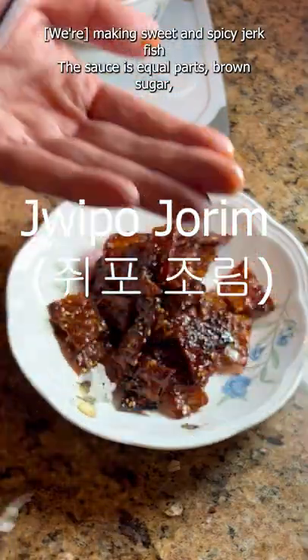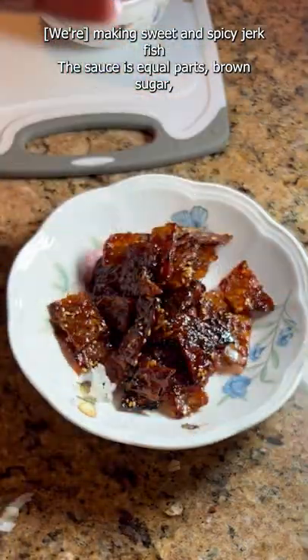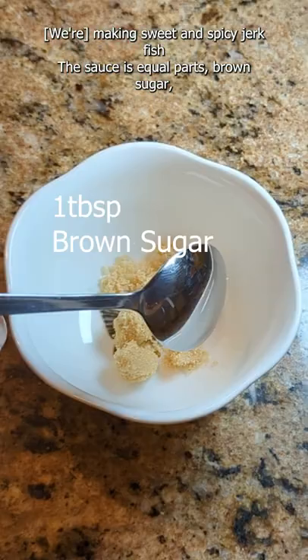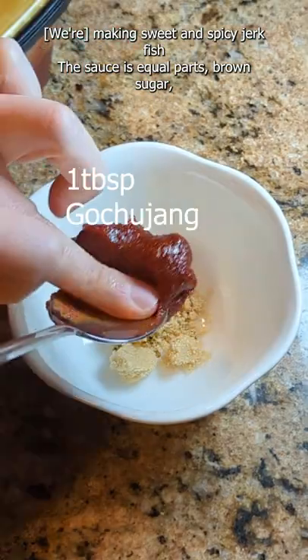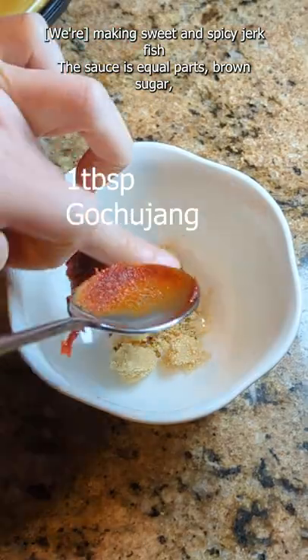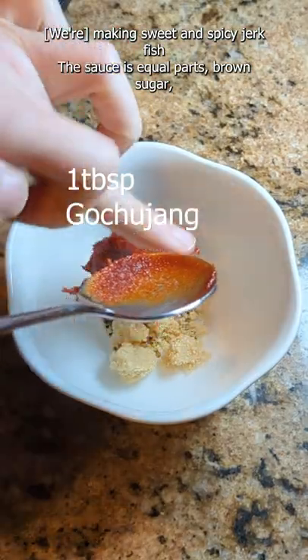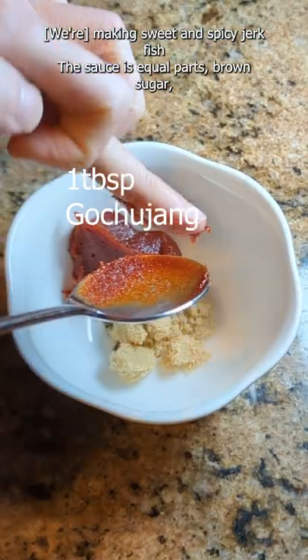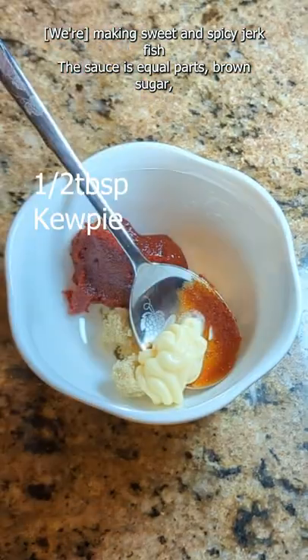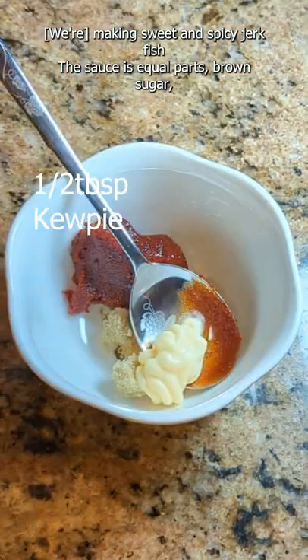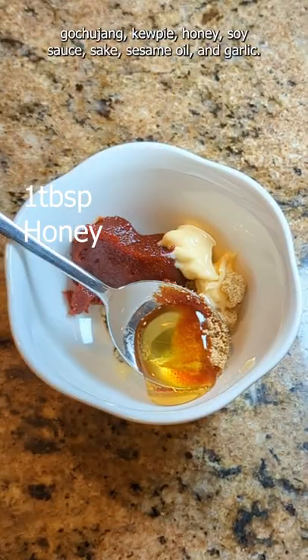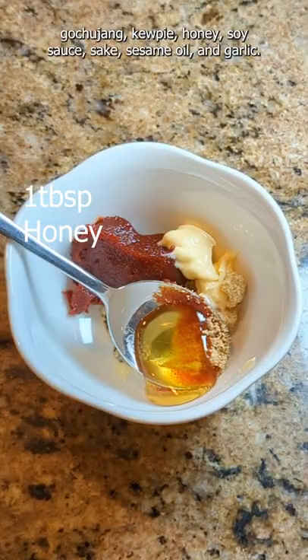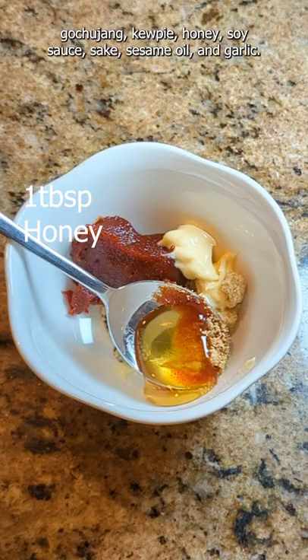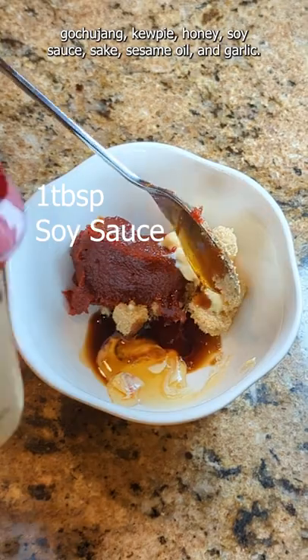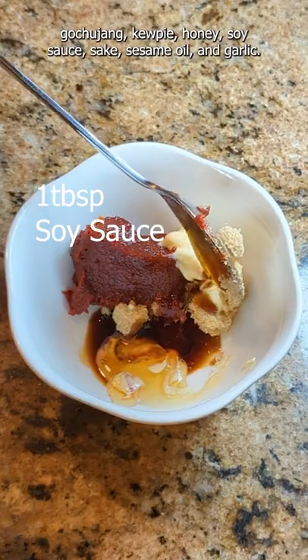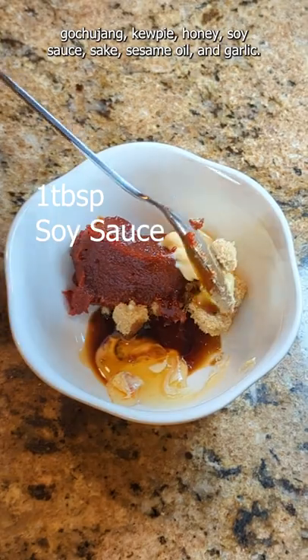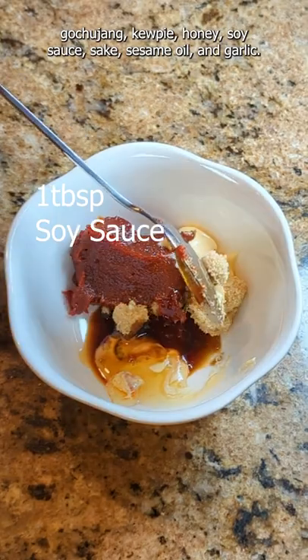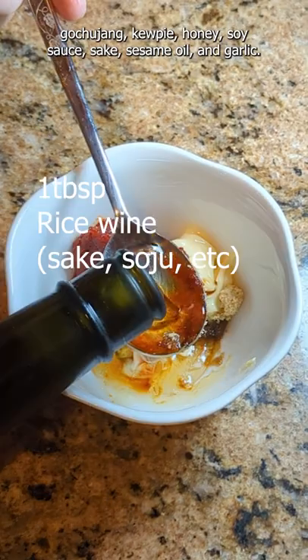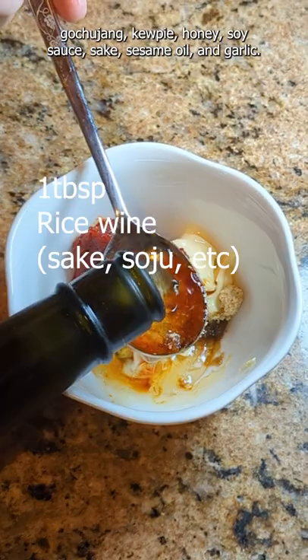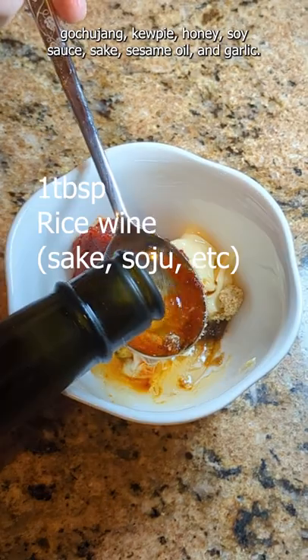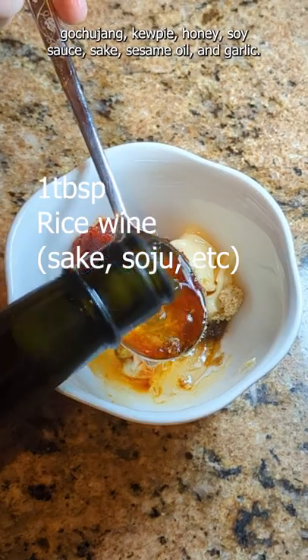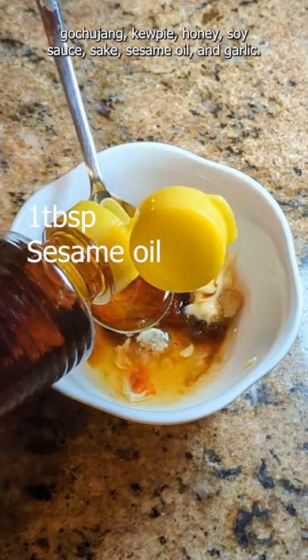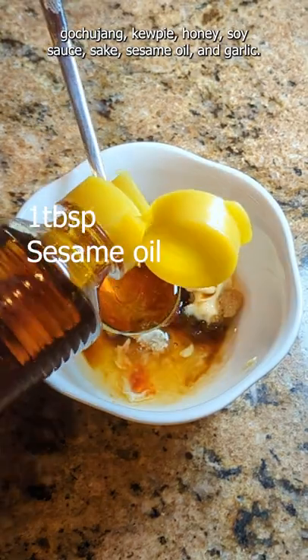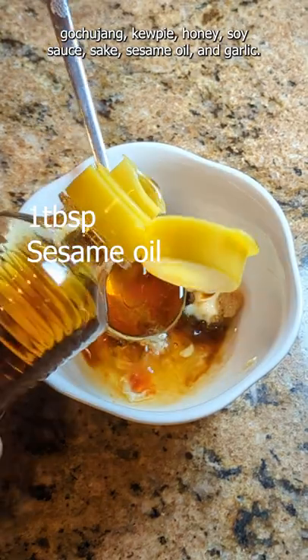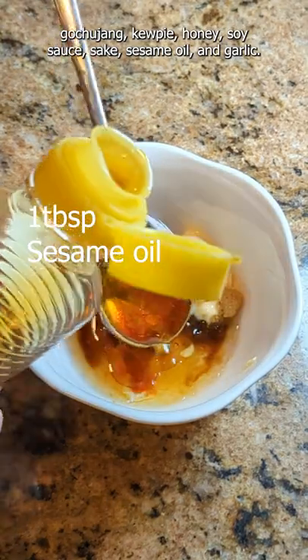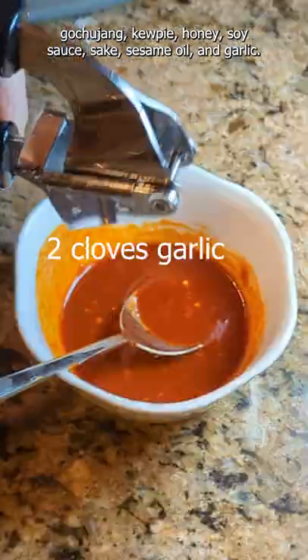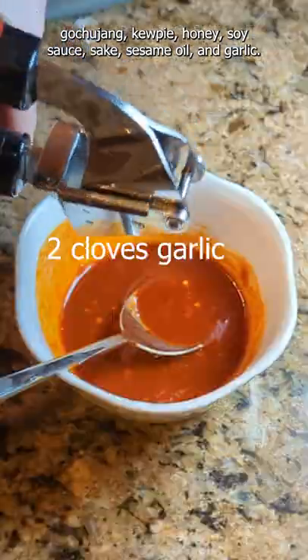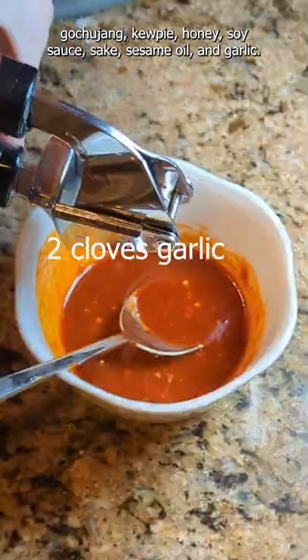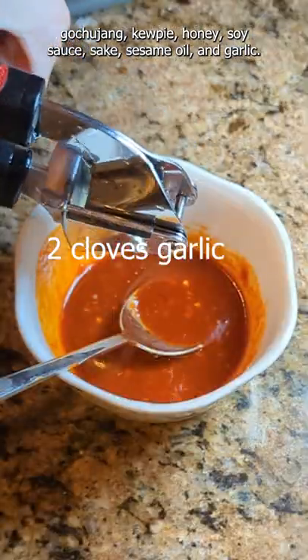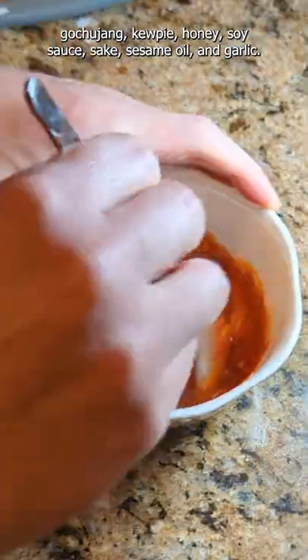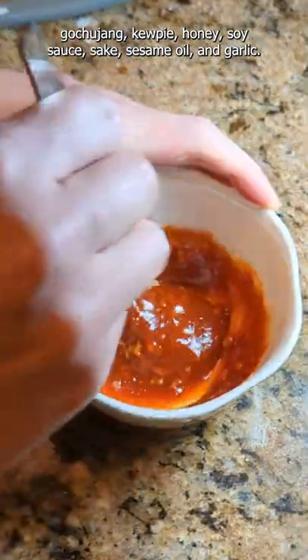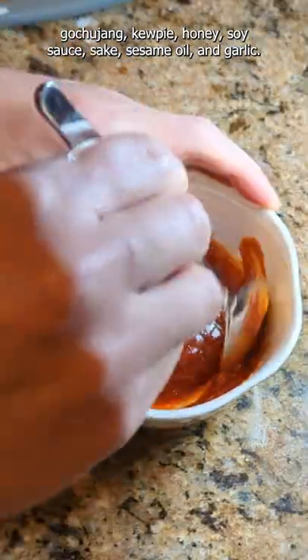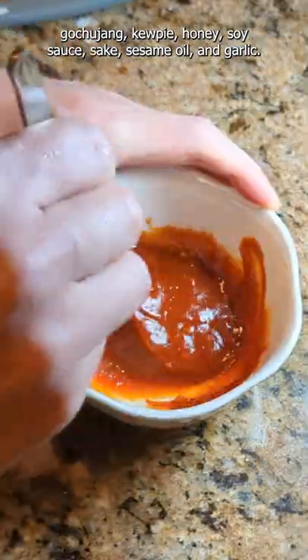The sauce is equal parts brown sugar, gochujang, gochugaru, honey, soy sauce, sake, sesame oil, and garlic.